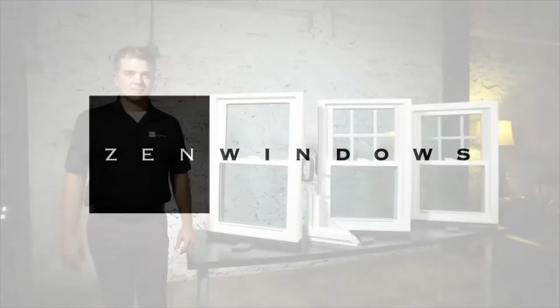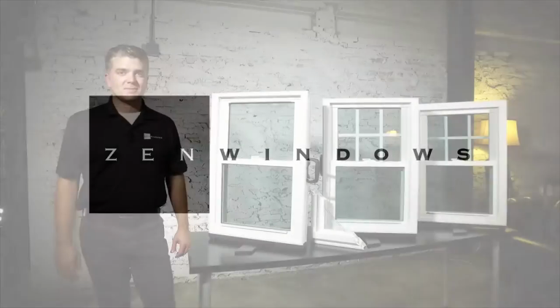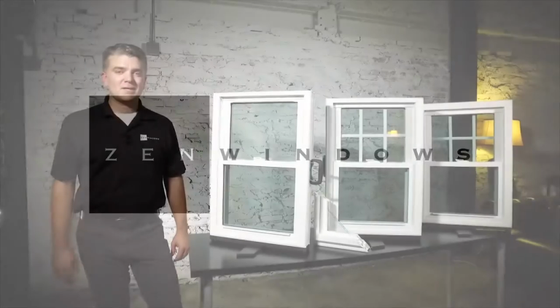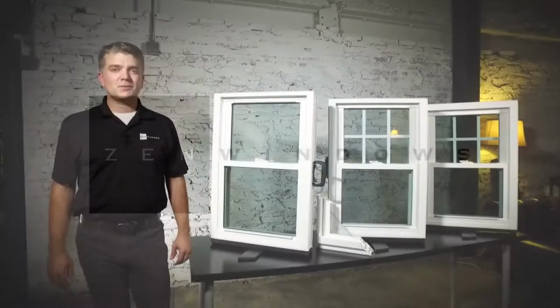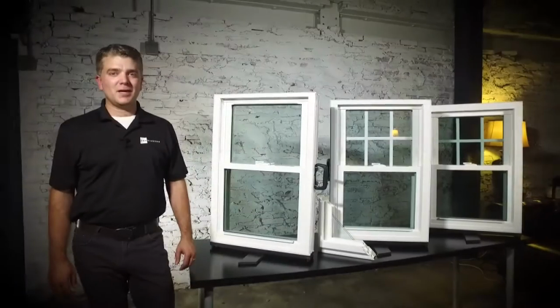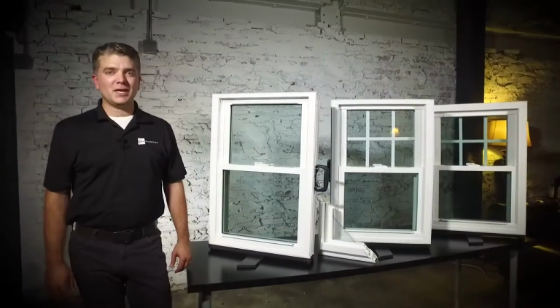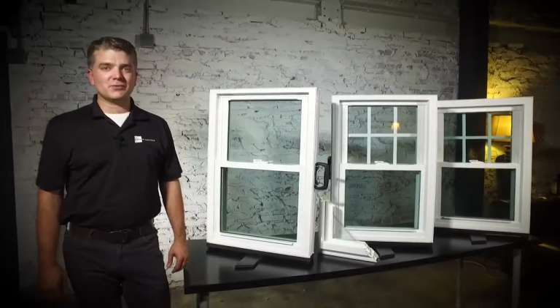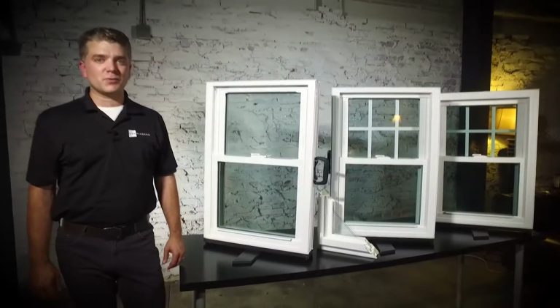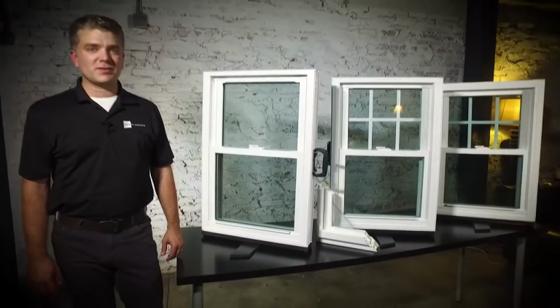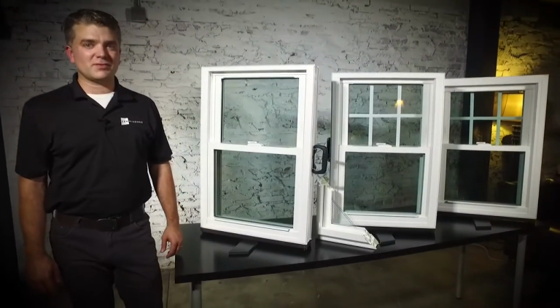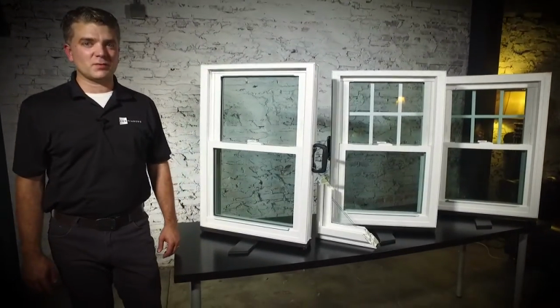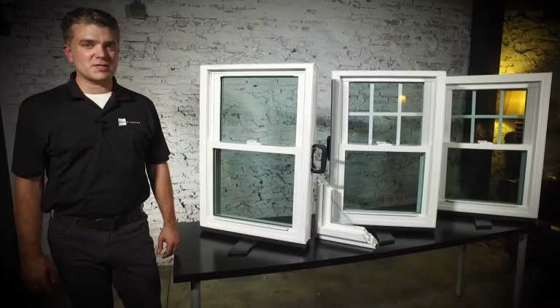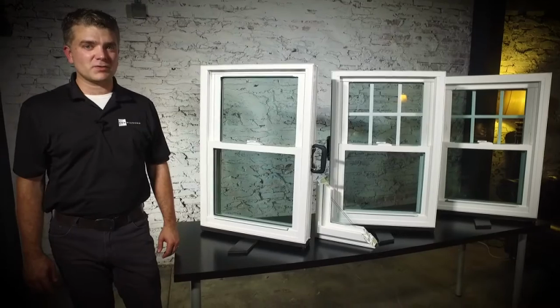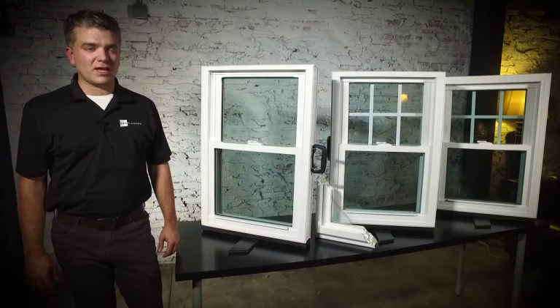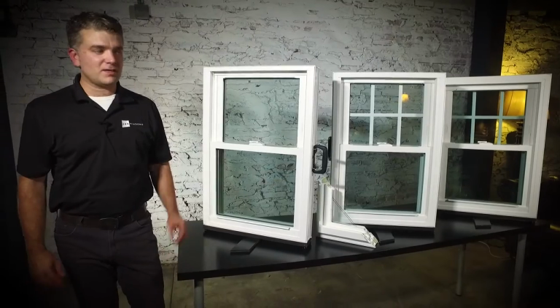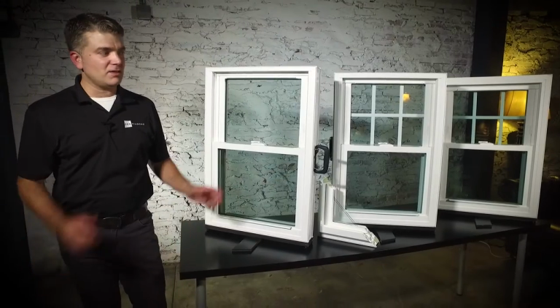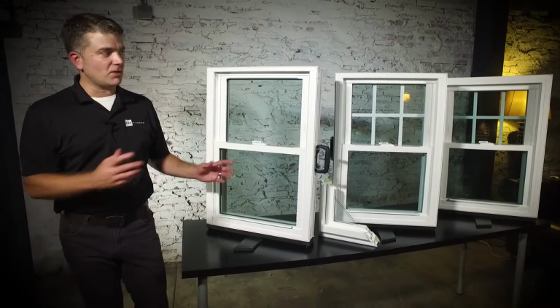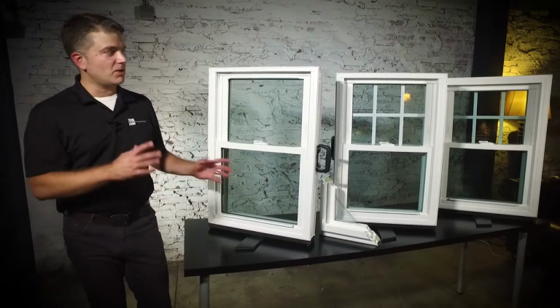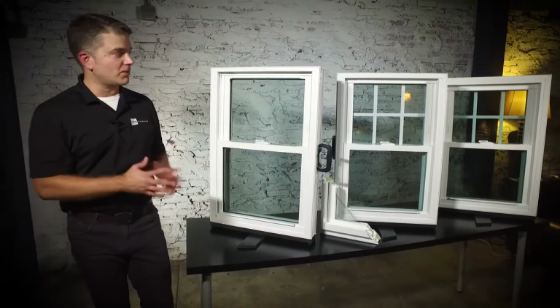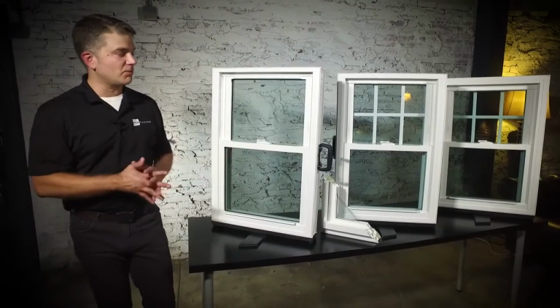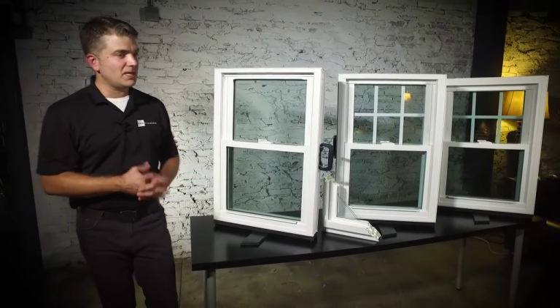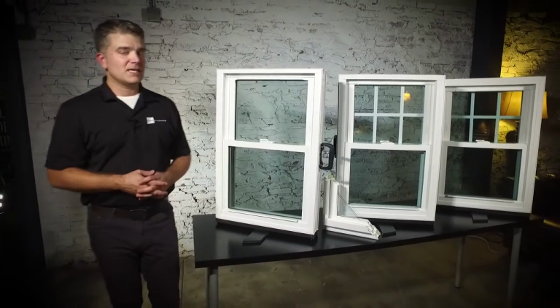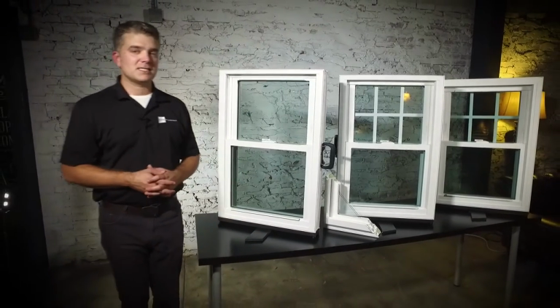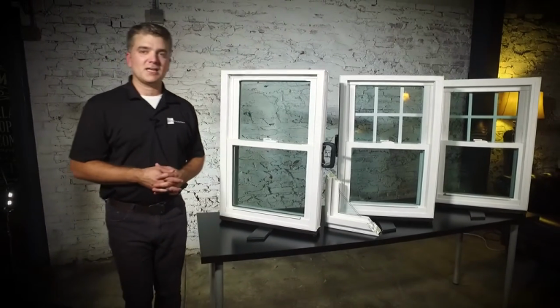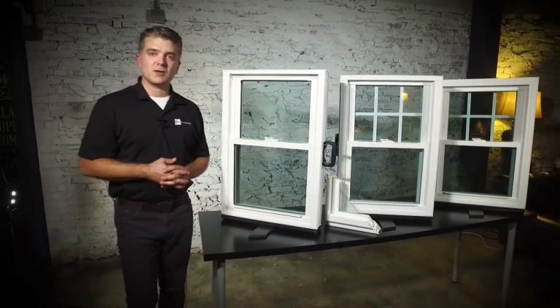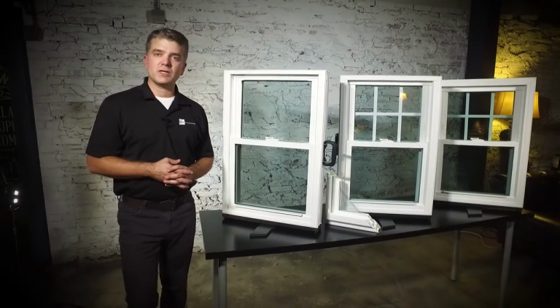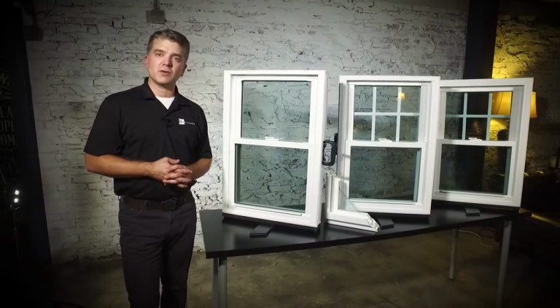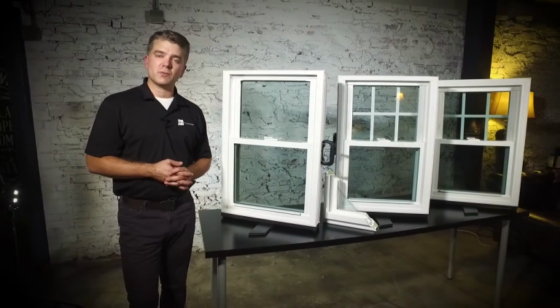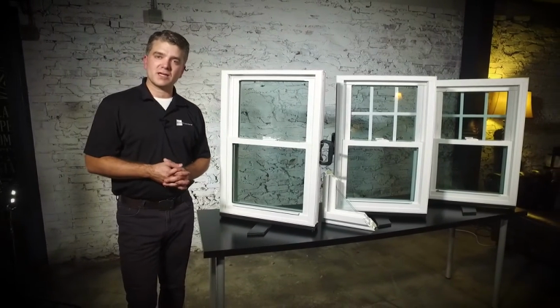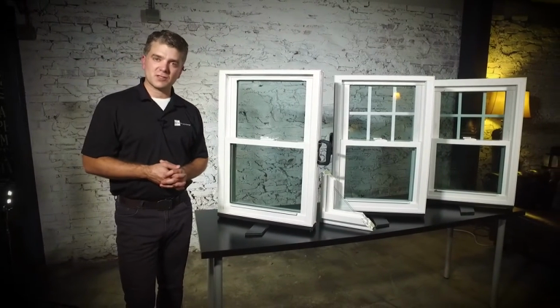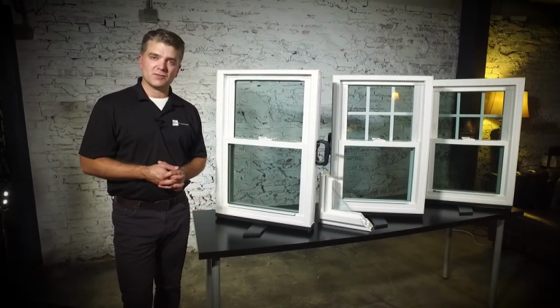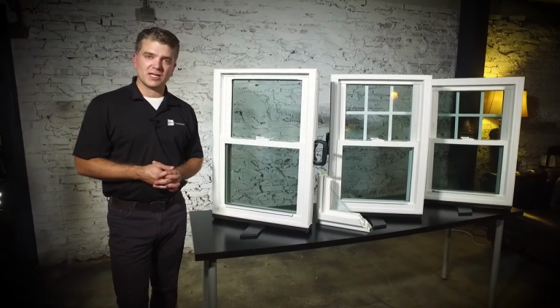Hello, I'm Andrew with Zen Windows, and these are the three Zen Windows by Softlight.